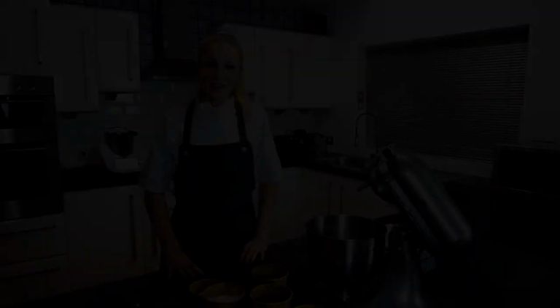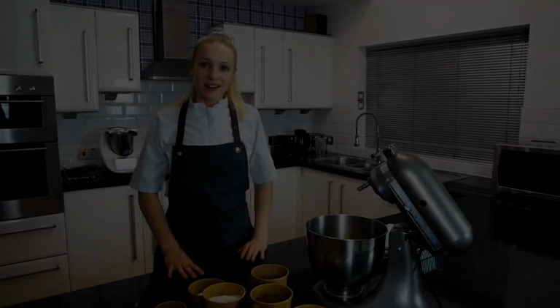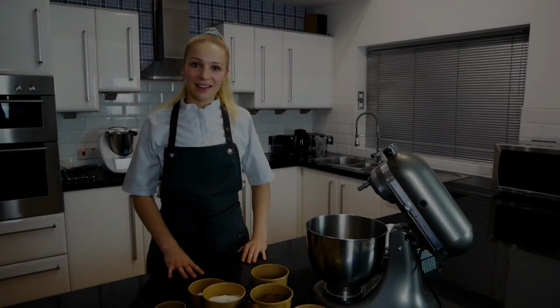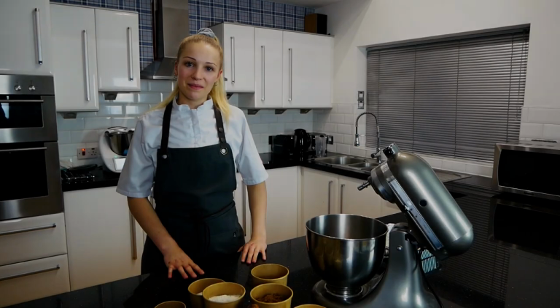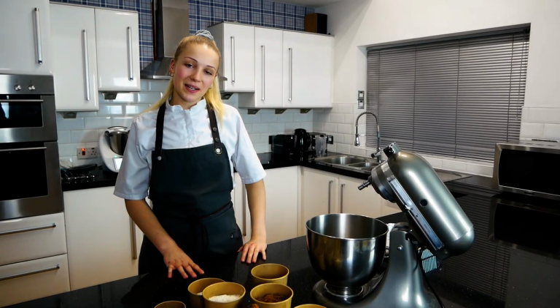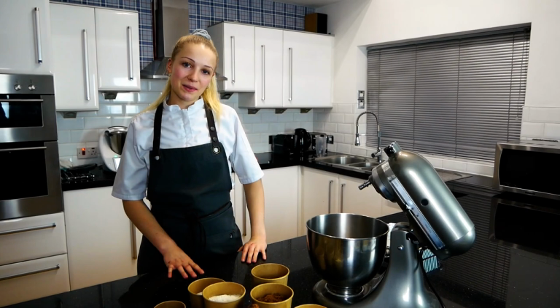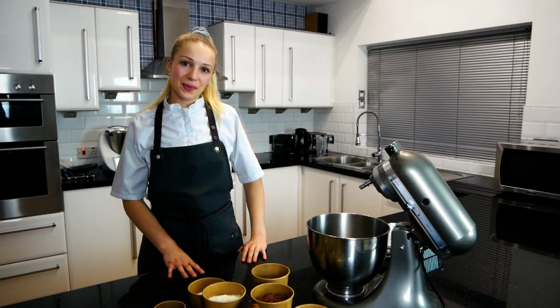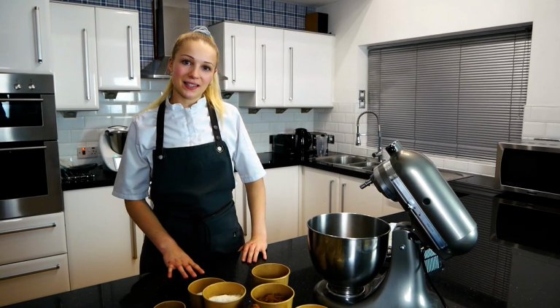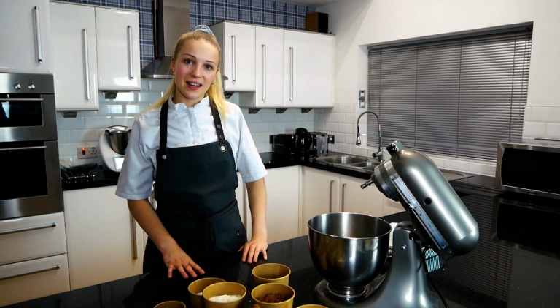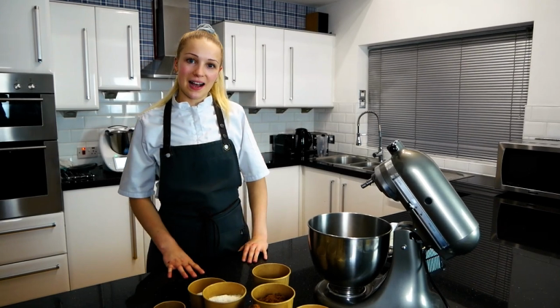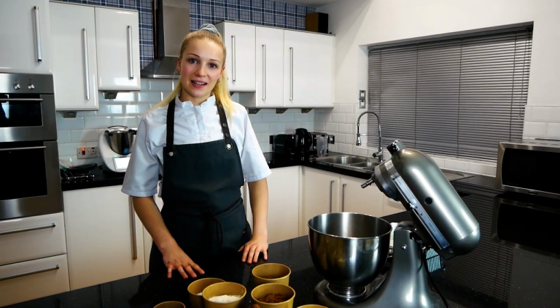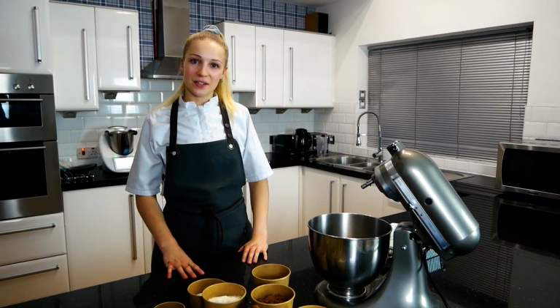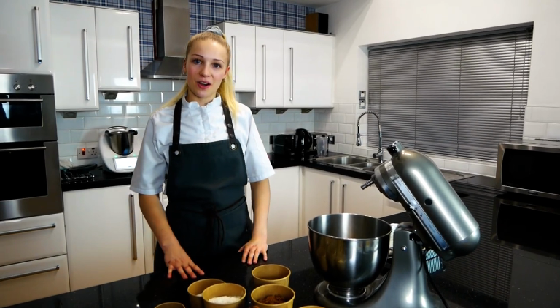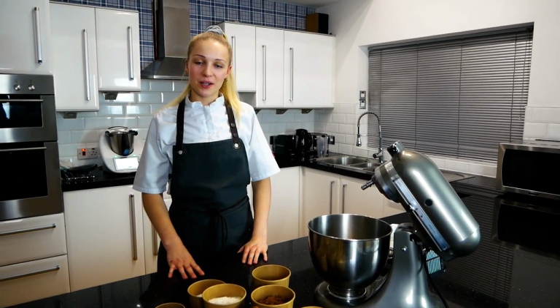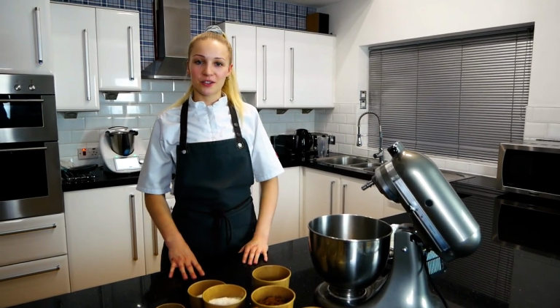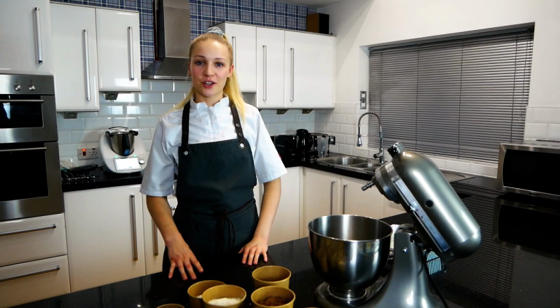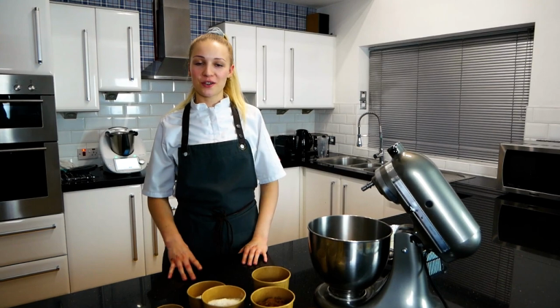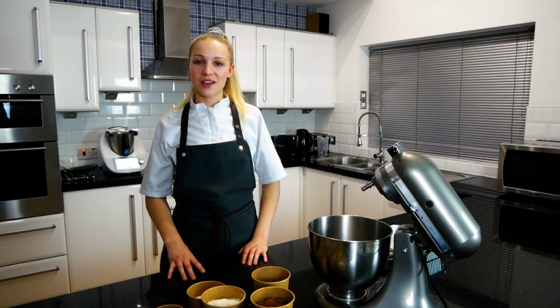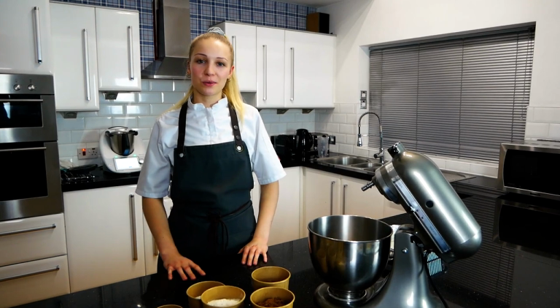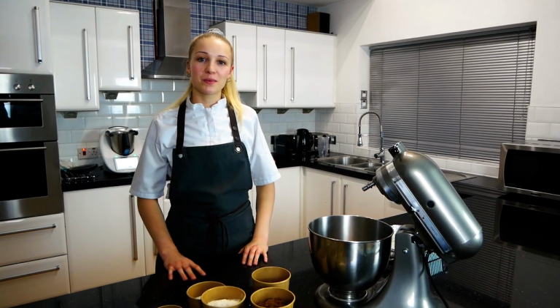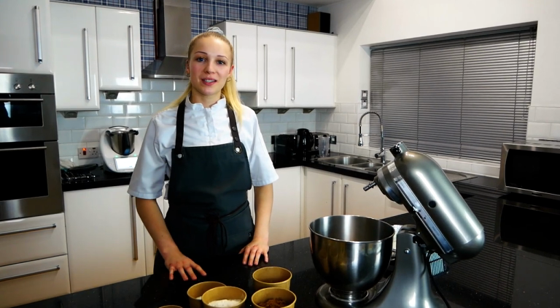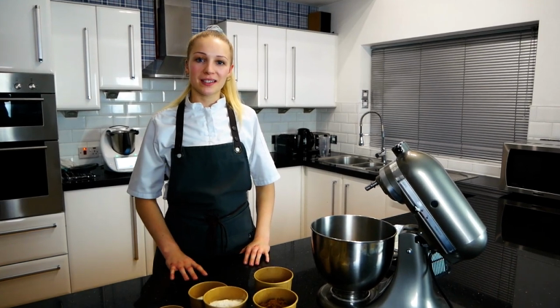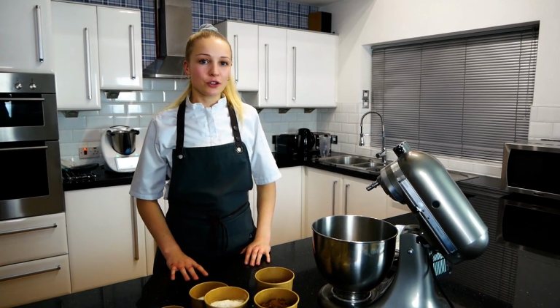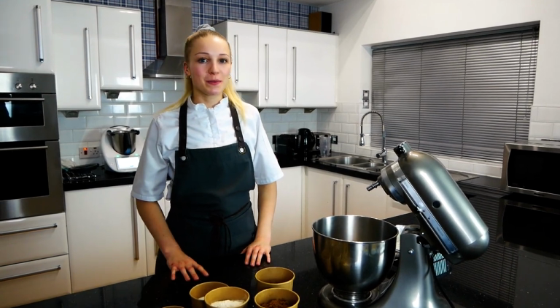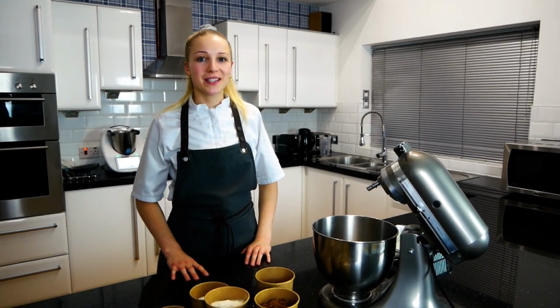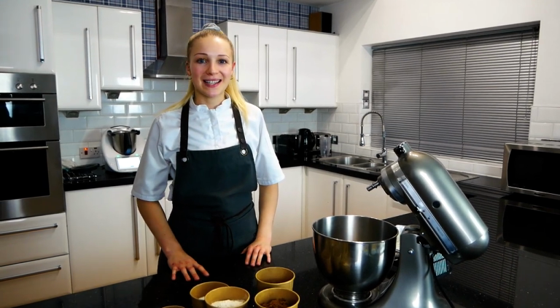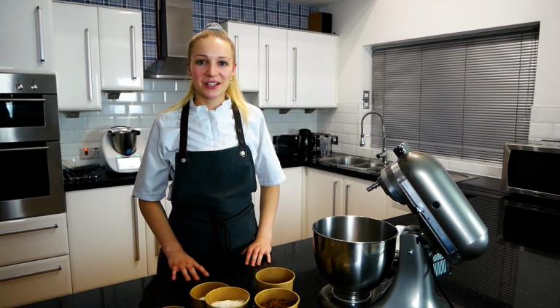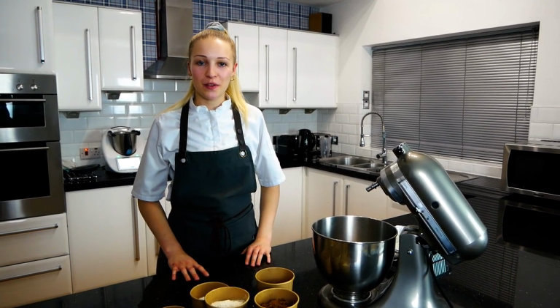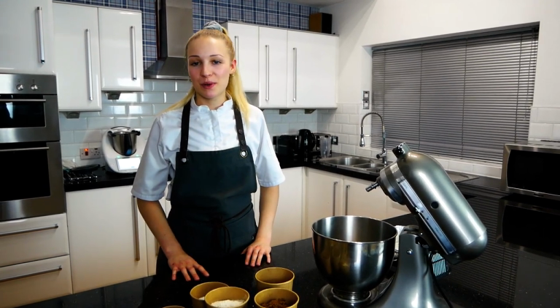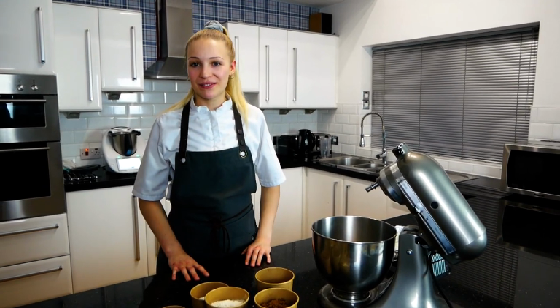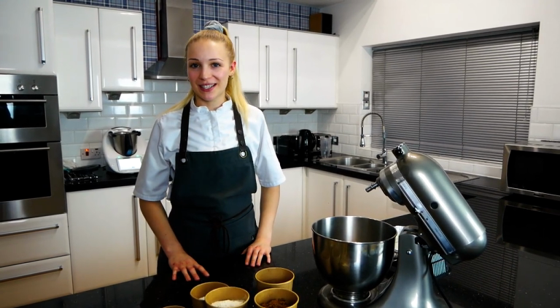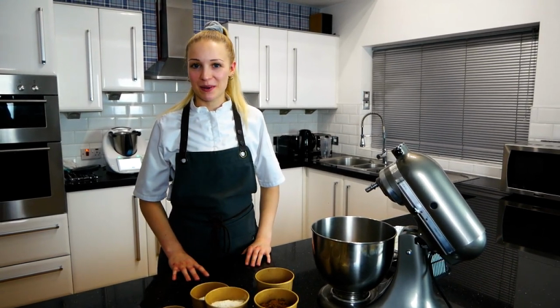Hi, my name is Louisa and I'm going to show you the ultimate Christmas sticky toffee pudding recipe.